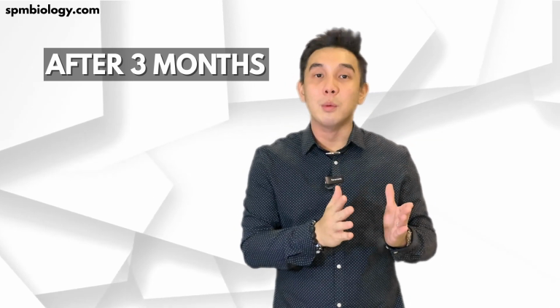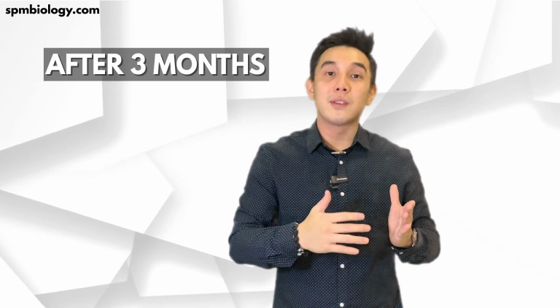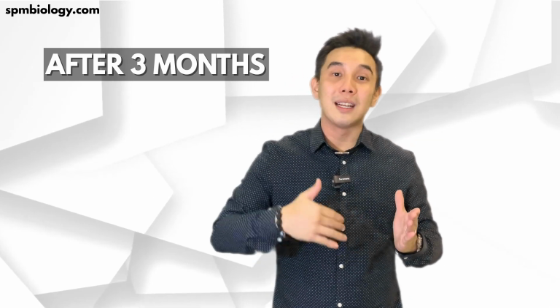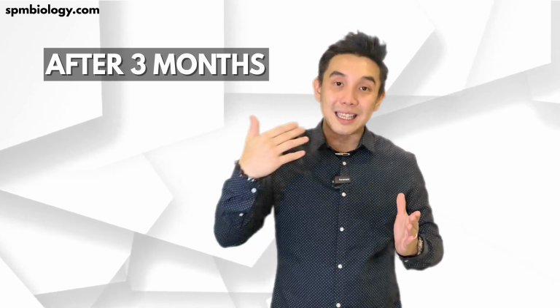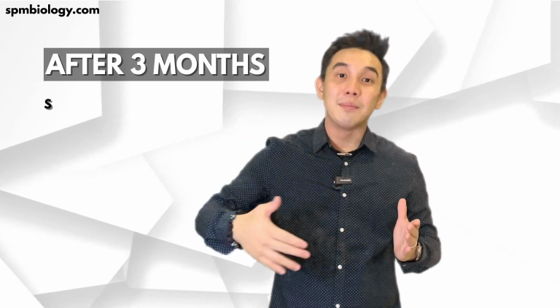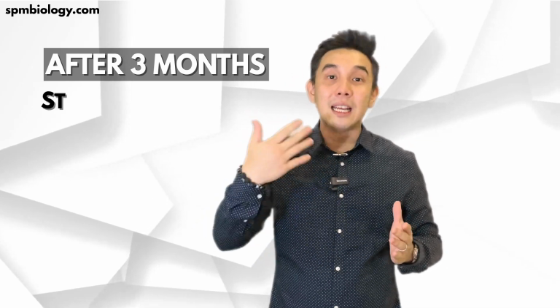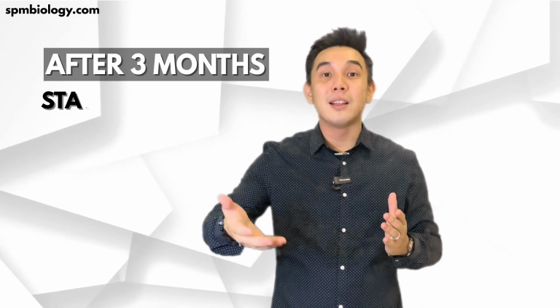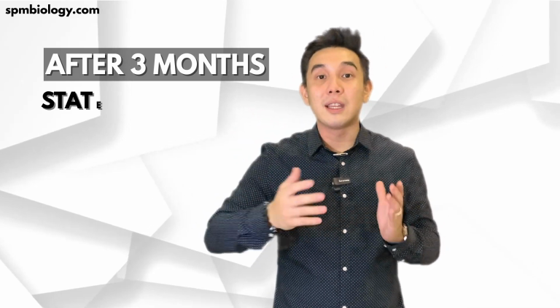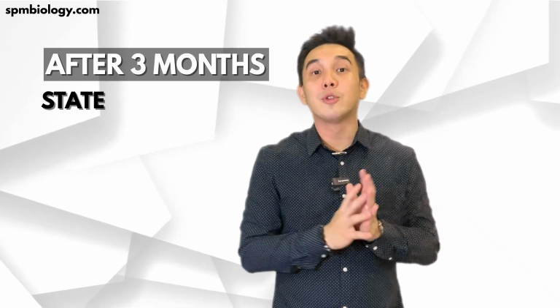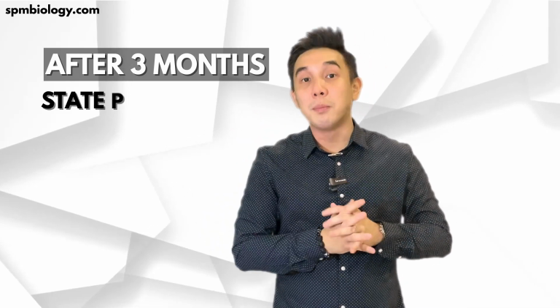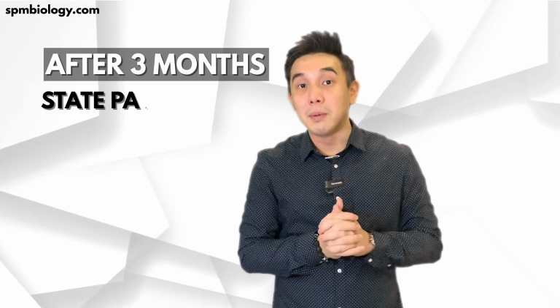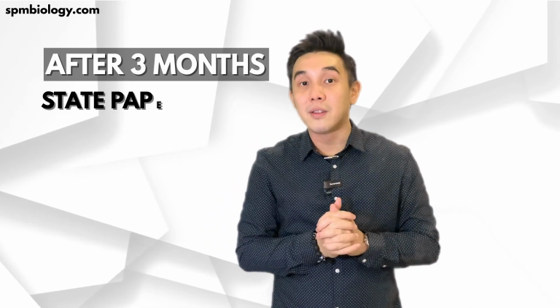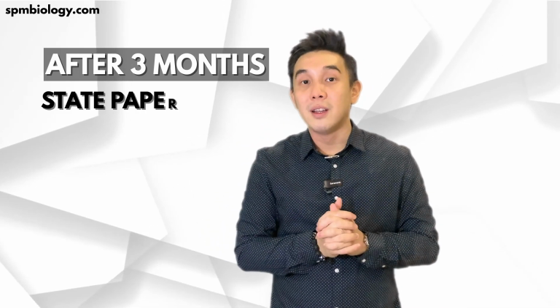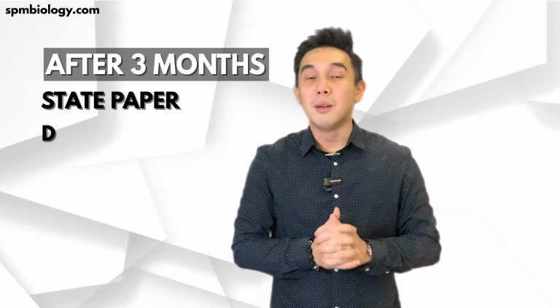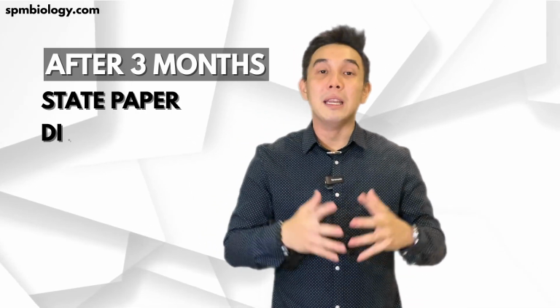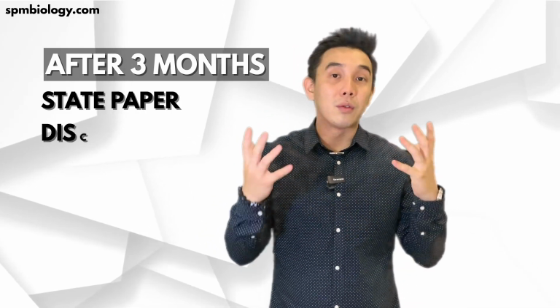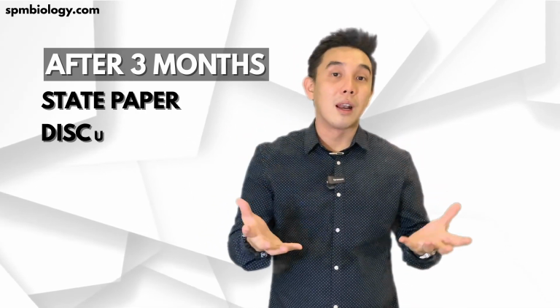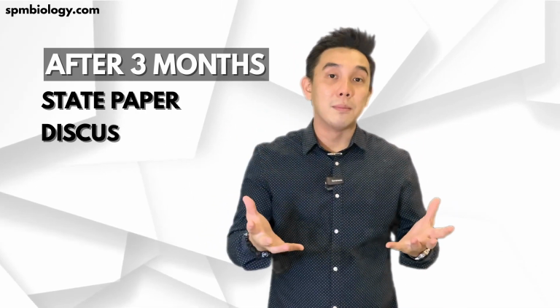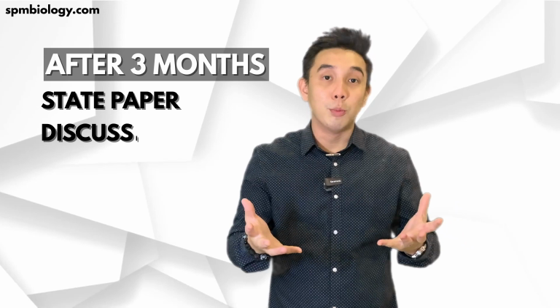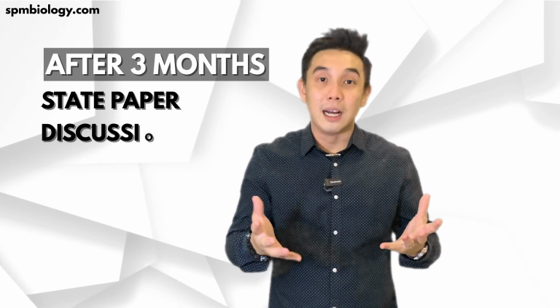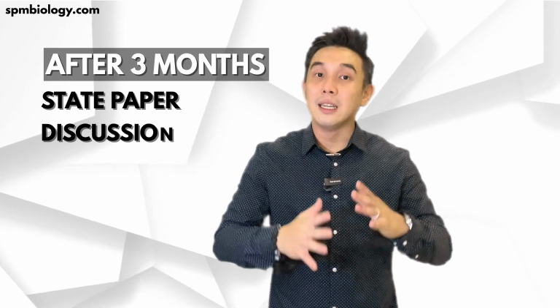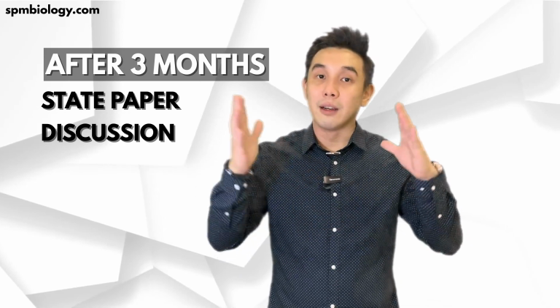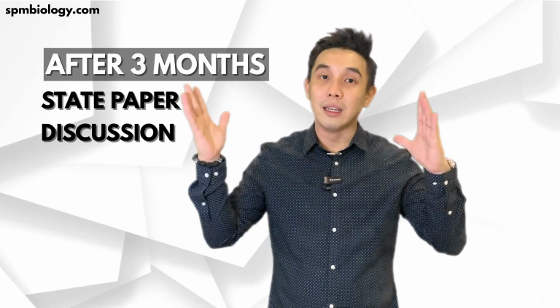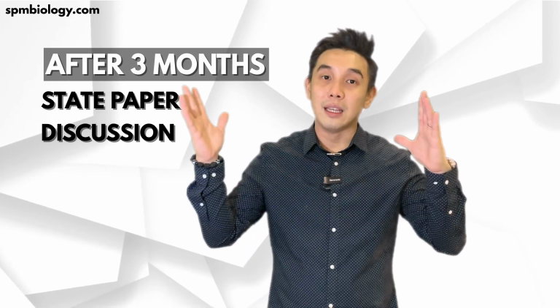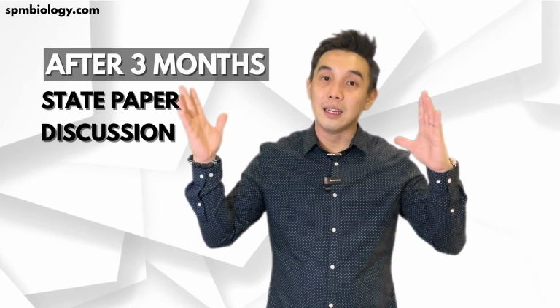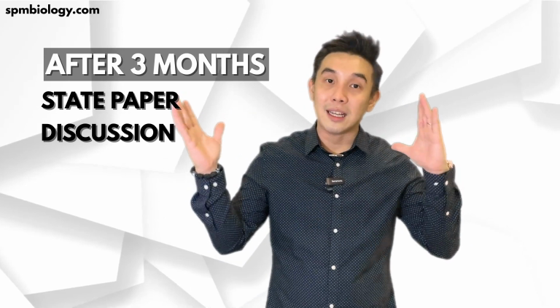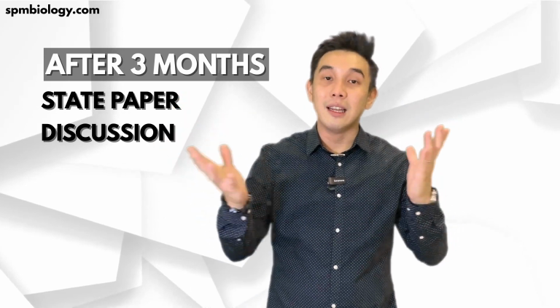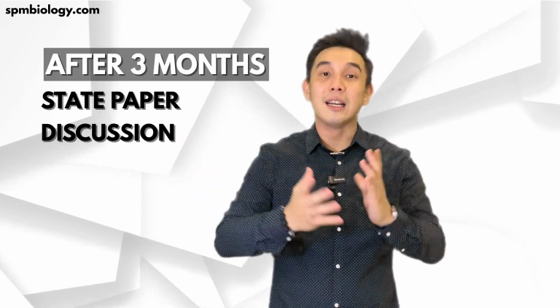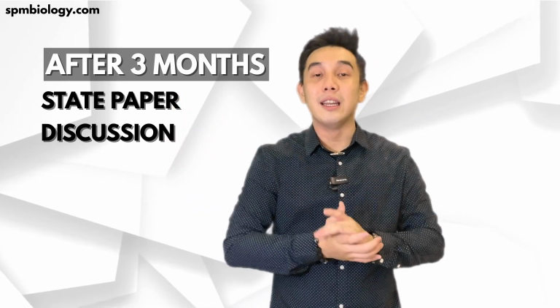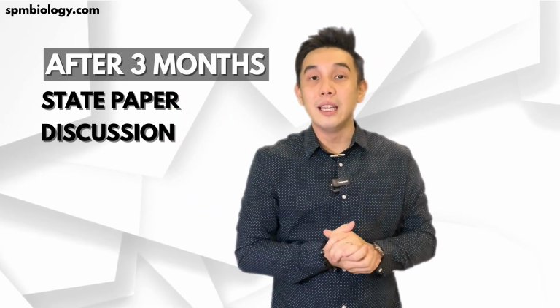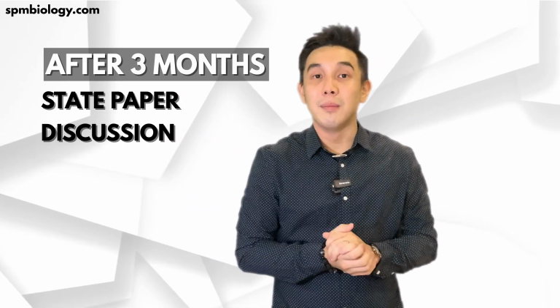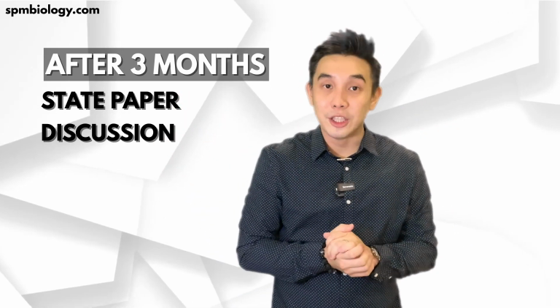Right after the 3 months, we will start attempting State Trial Papers — meaning soalan percubaan dari negeri-negeri di Malaysia.